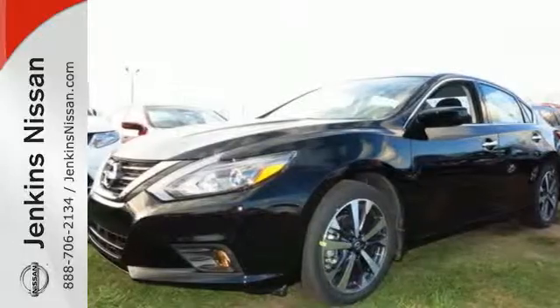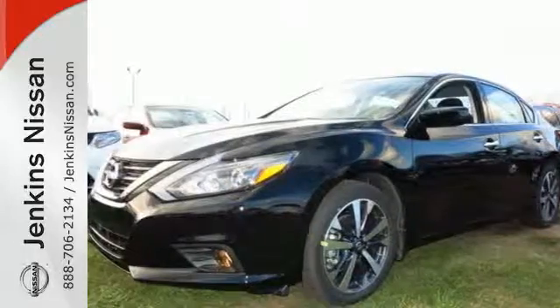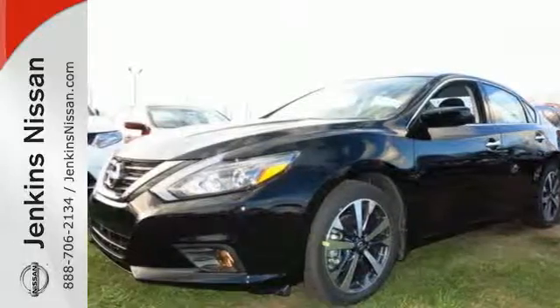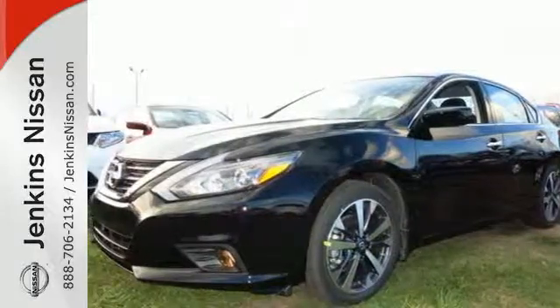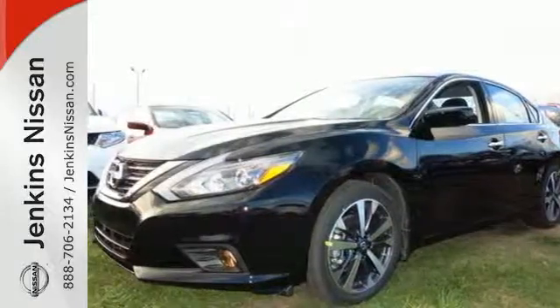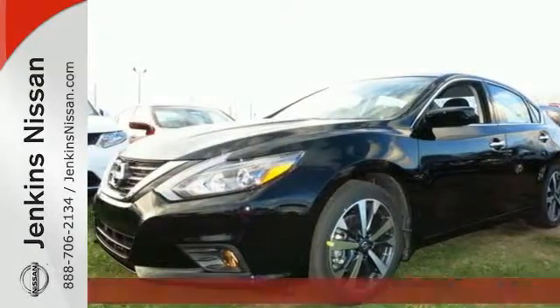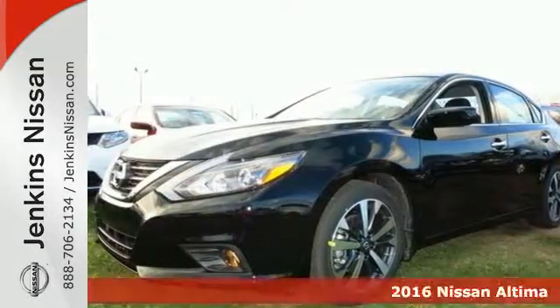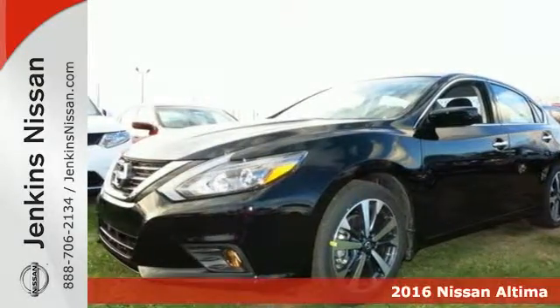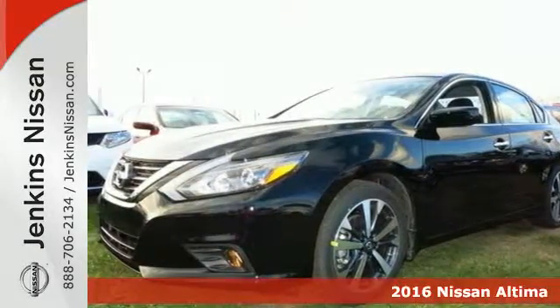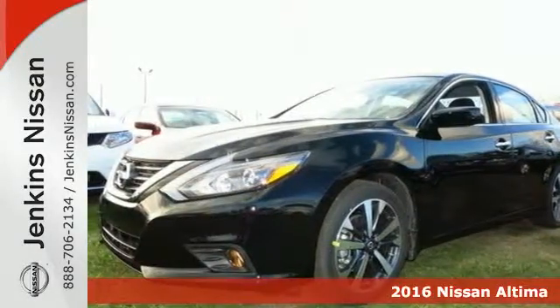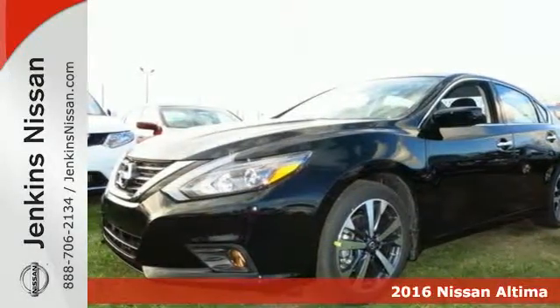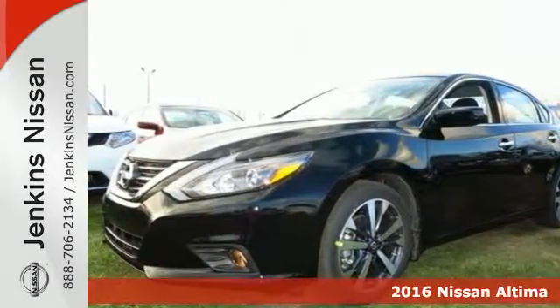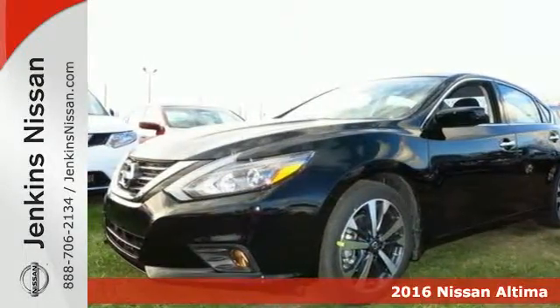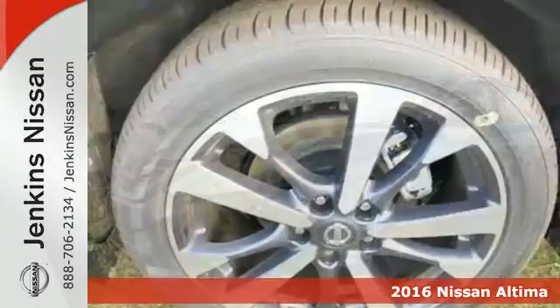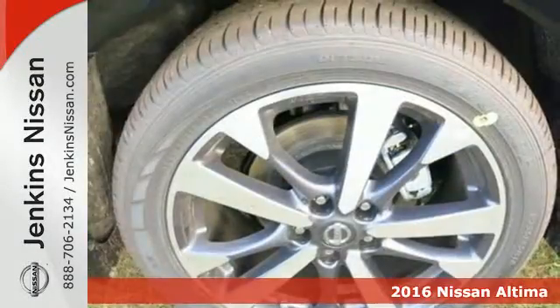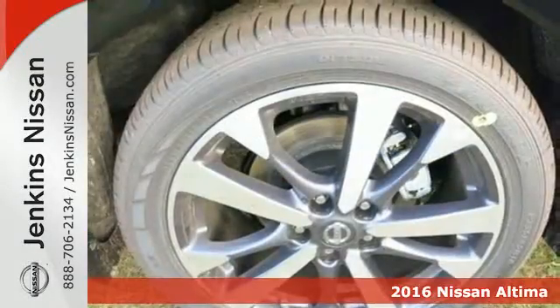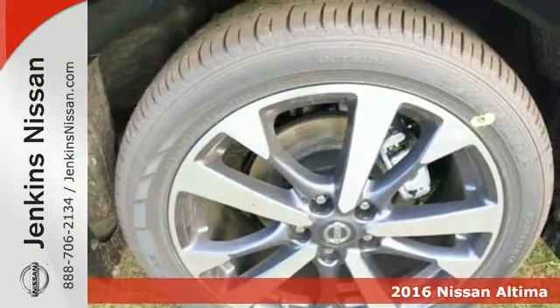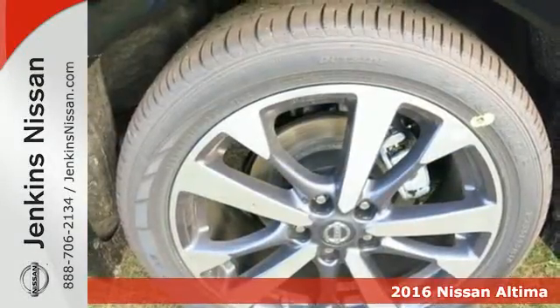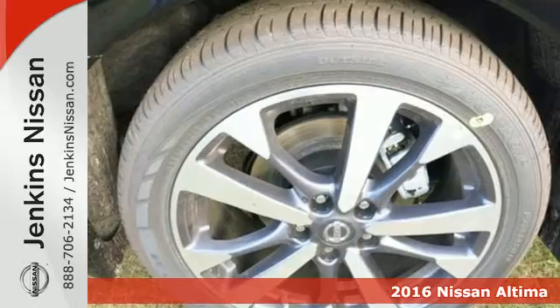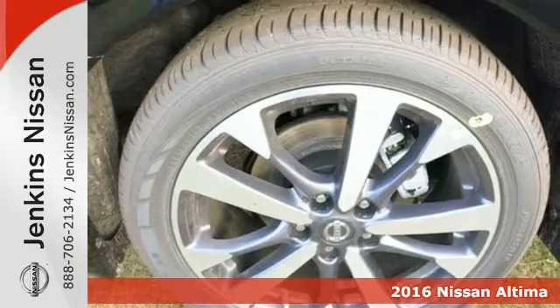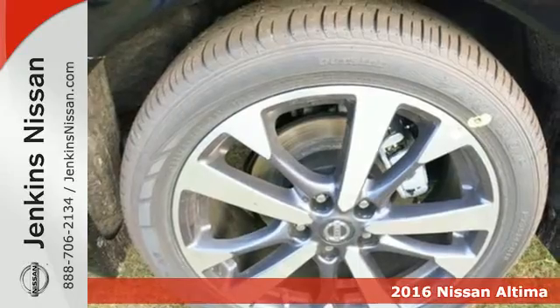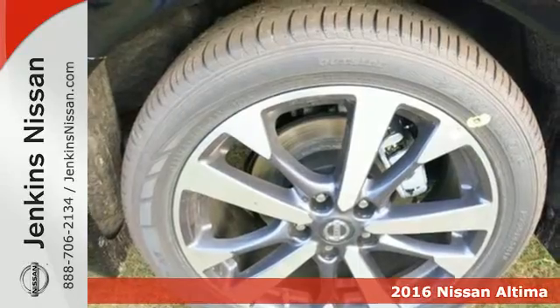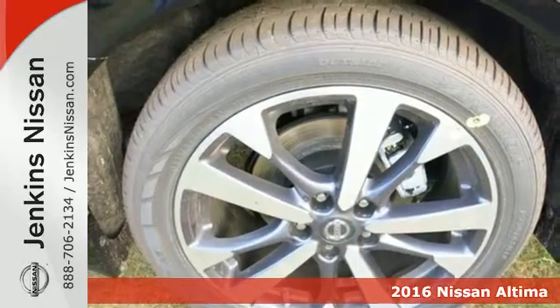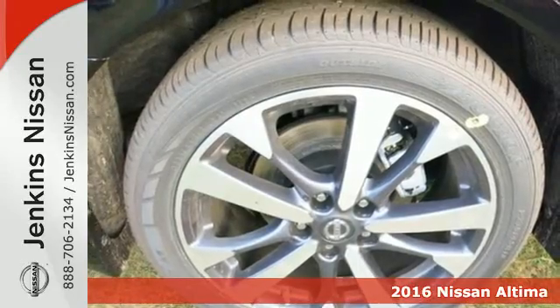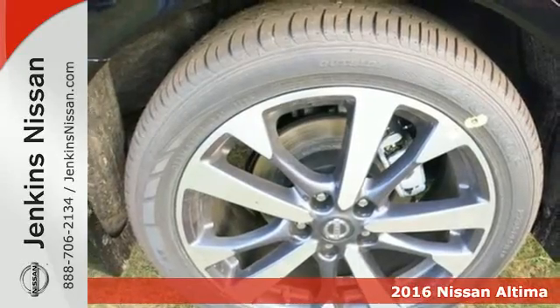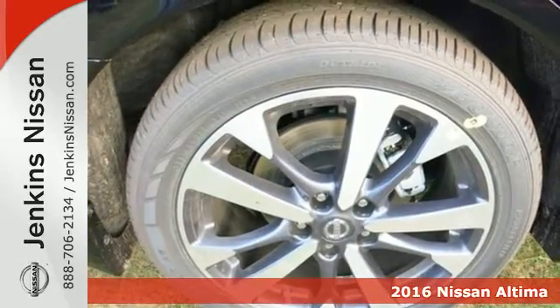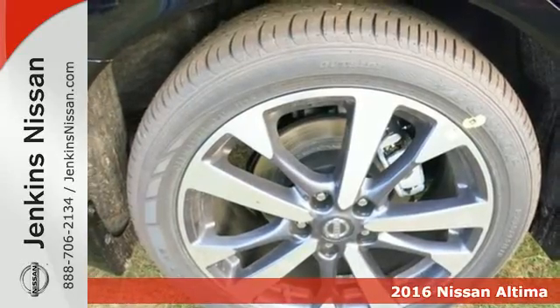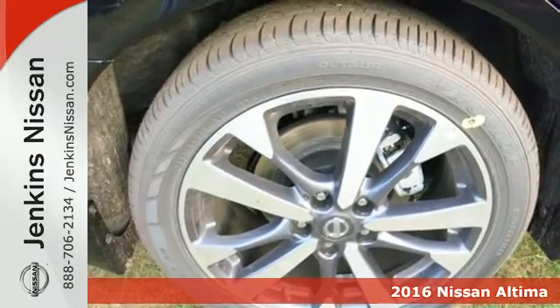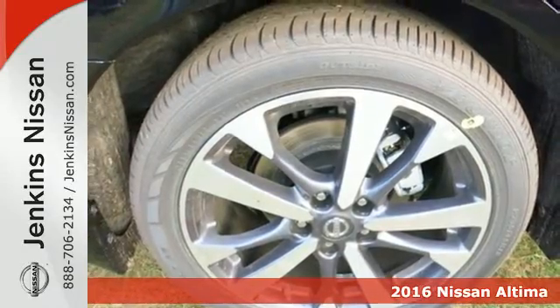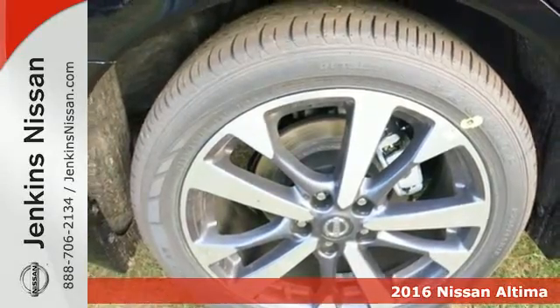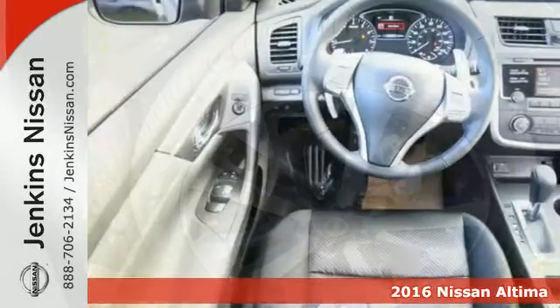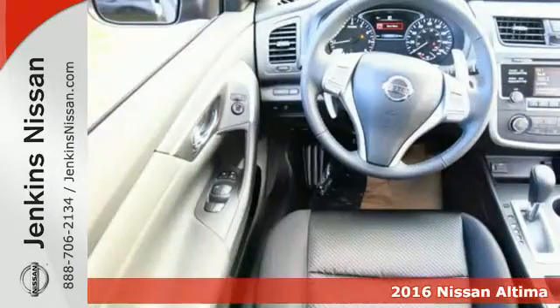It's a 2016 Nissan Altima. This Altima is about much more than turning heads — it's about delivering a thrilling driving experience.